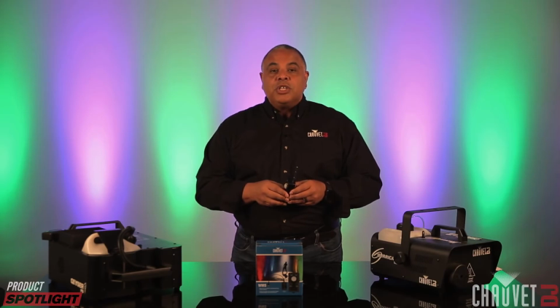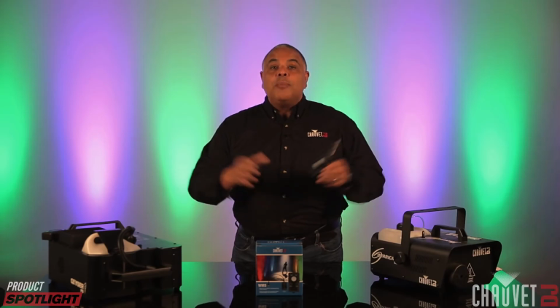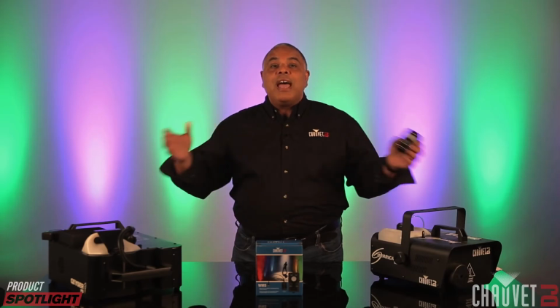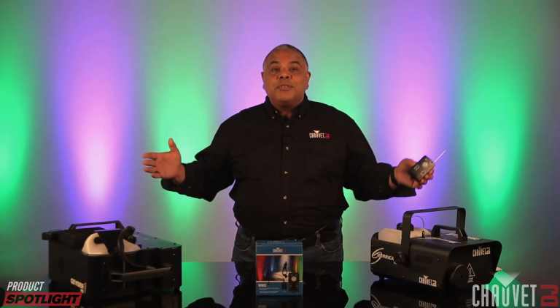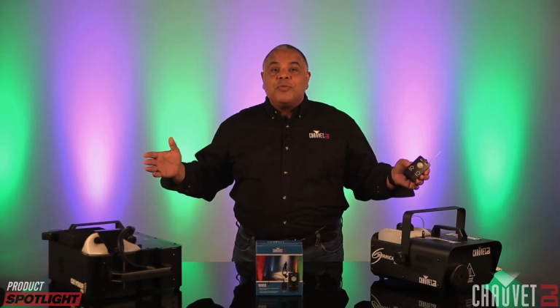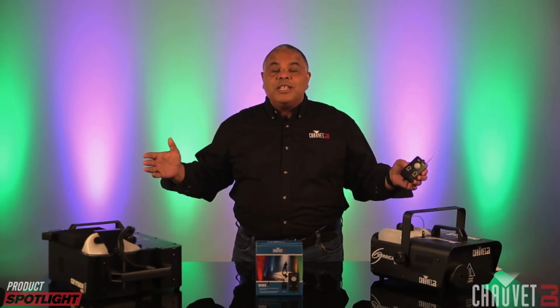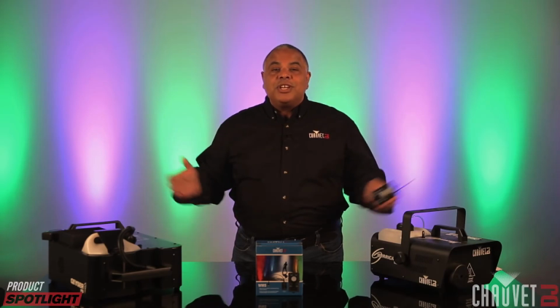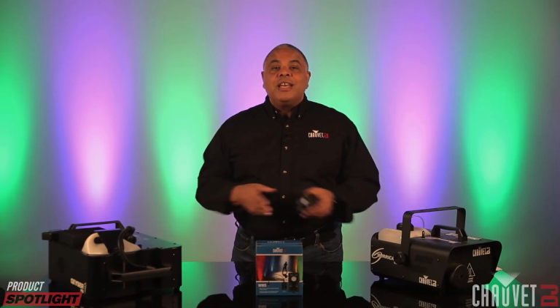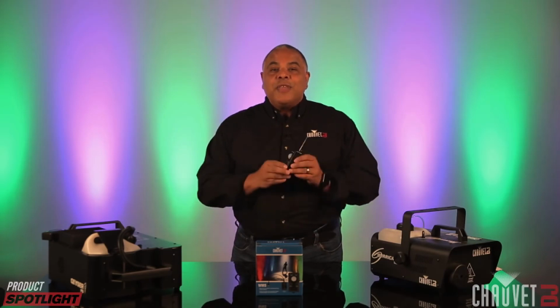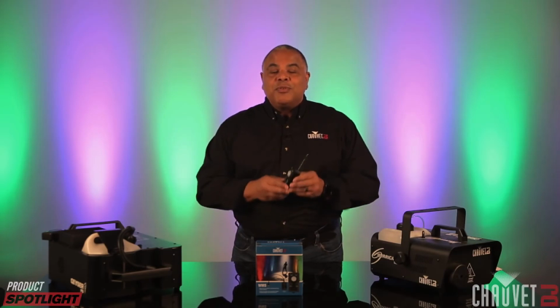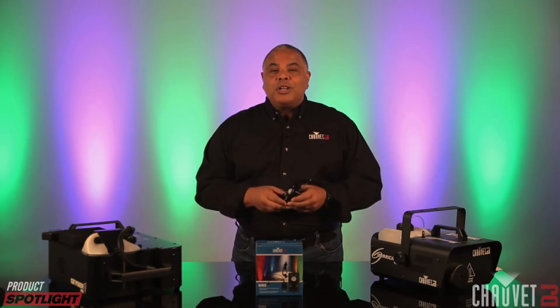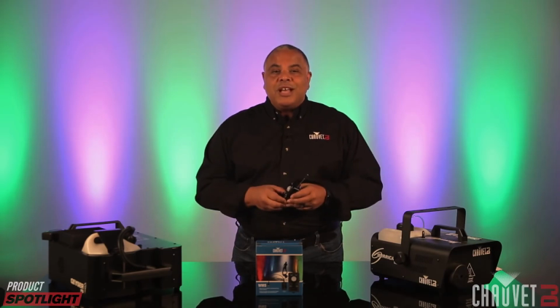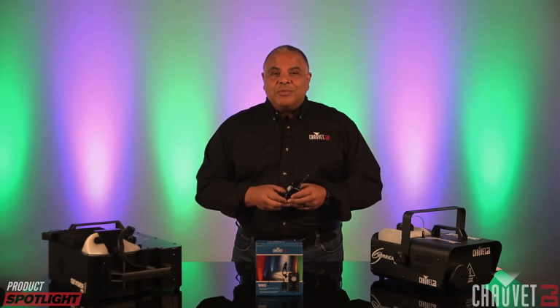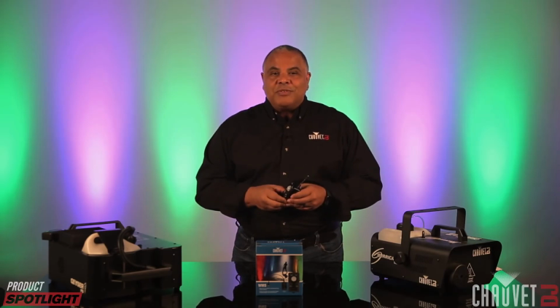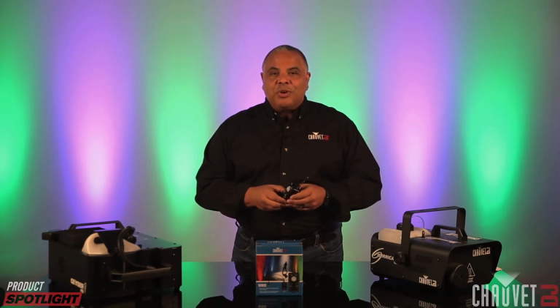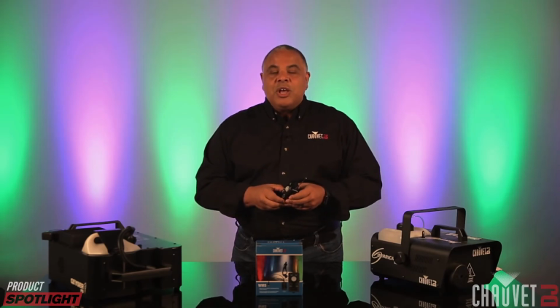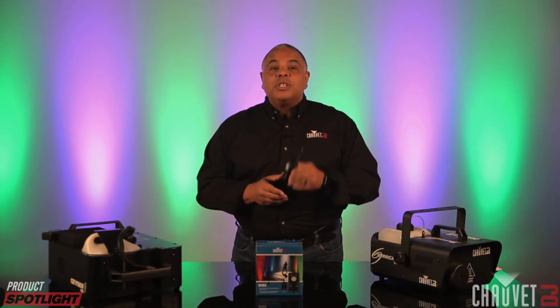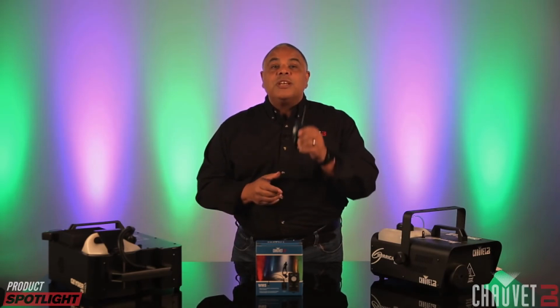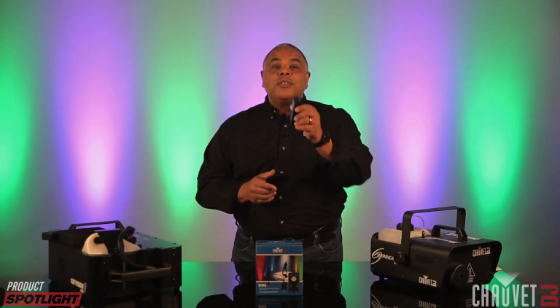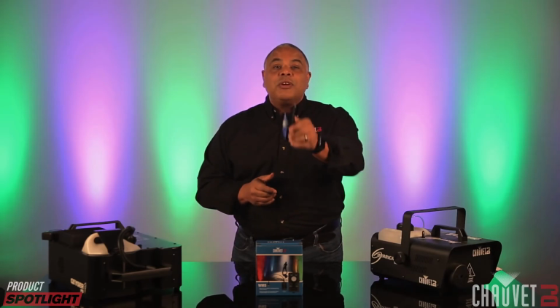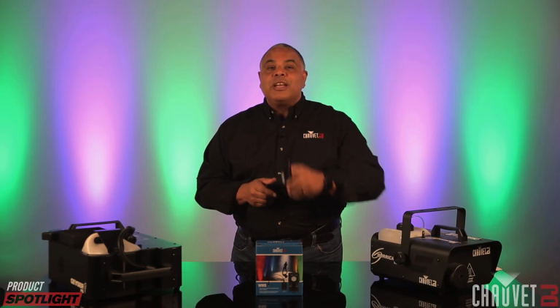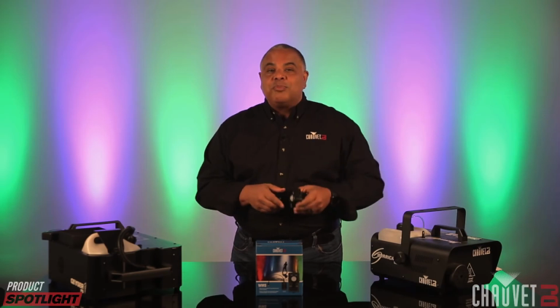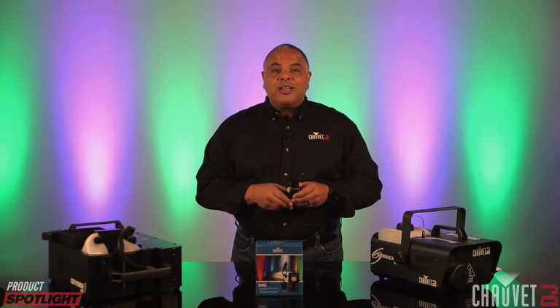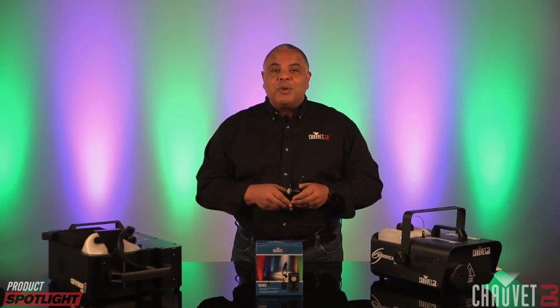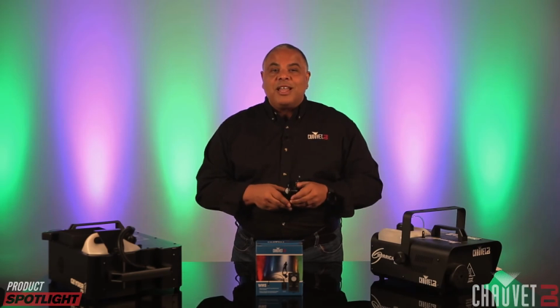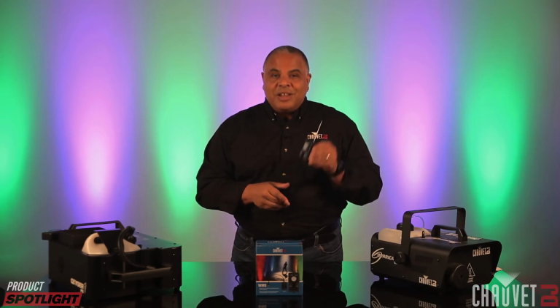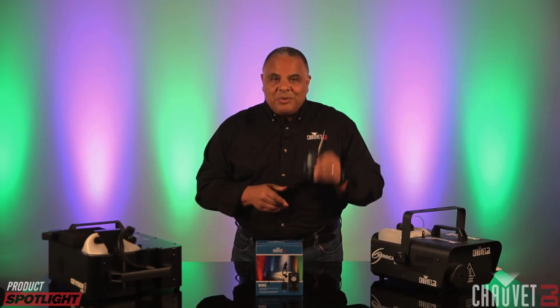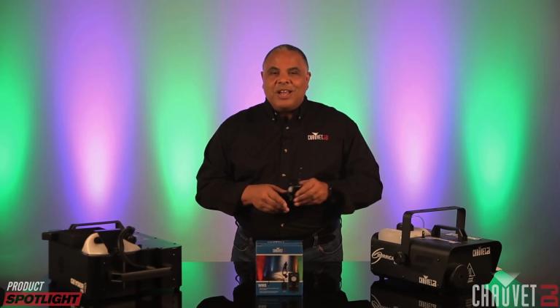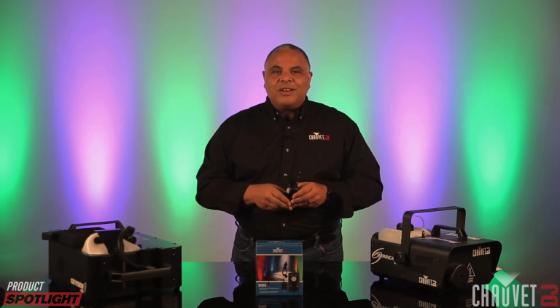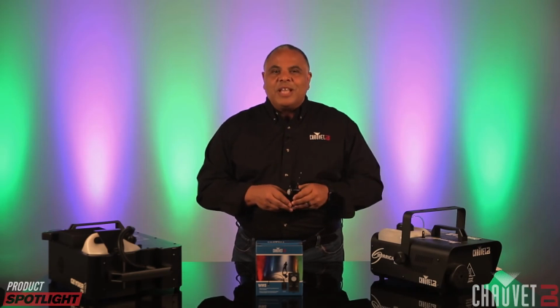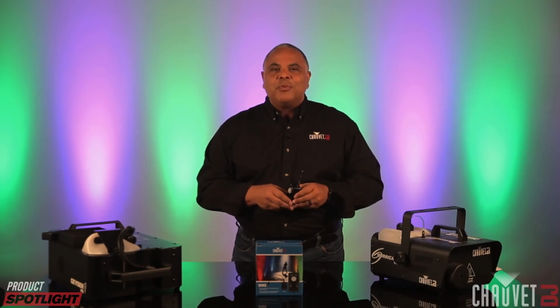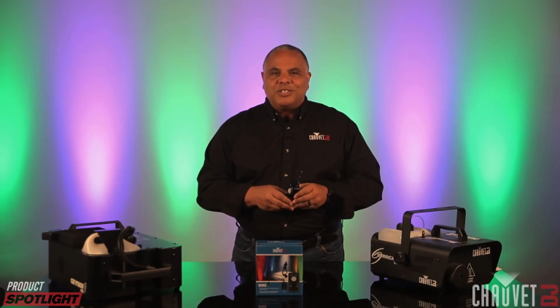So on behalf of Chauvet DJ, thanks for watching. I'm Jeff Short. We'll see you for the very next product spotlight right here. Thanks for watching.